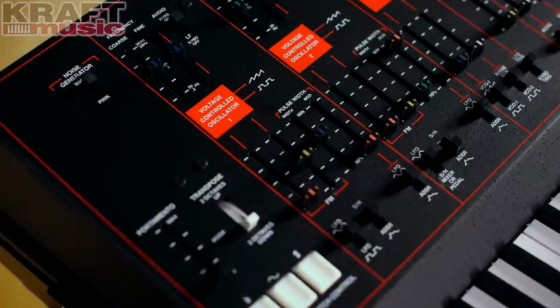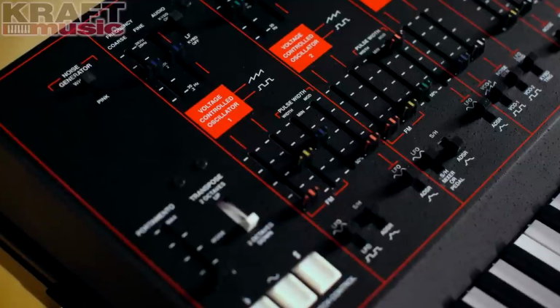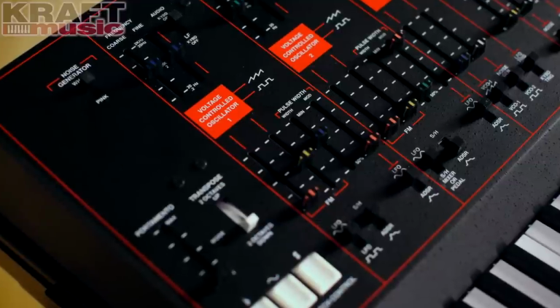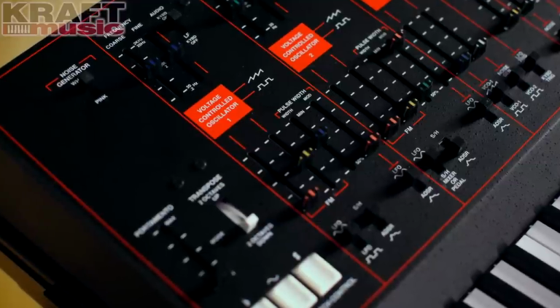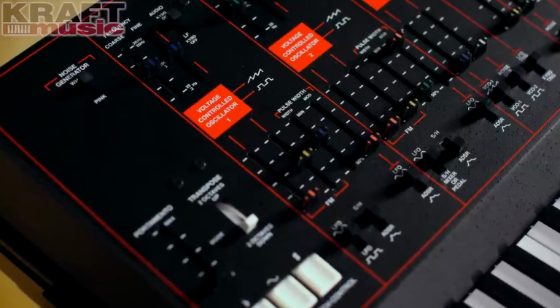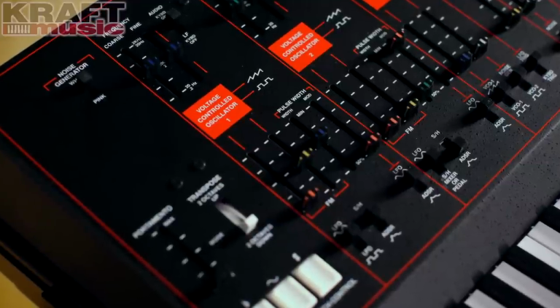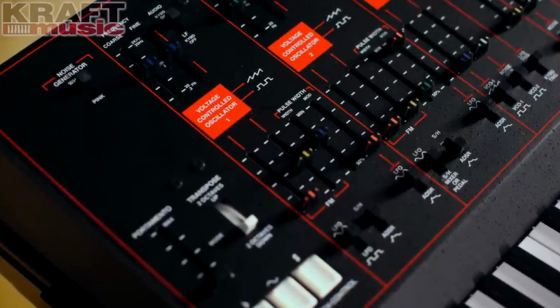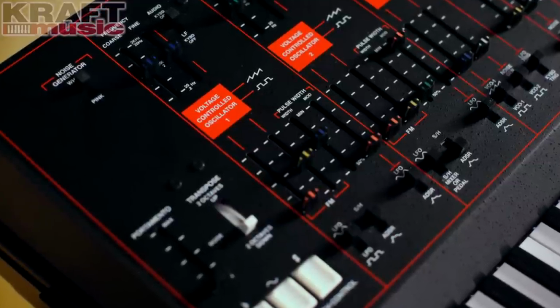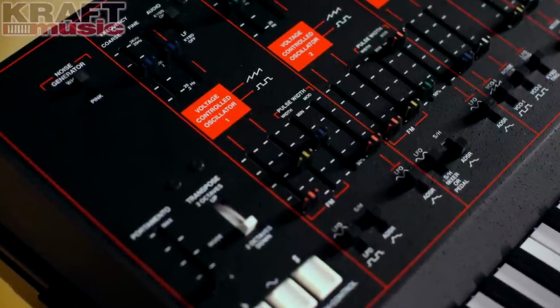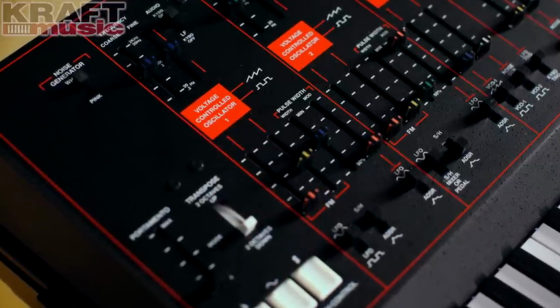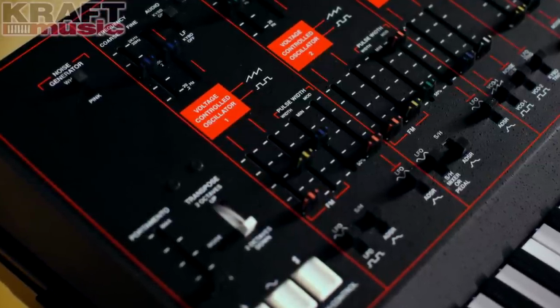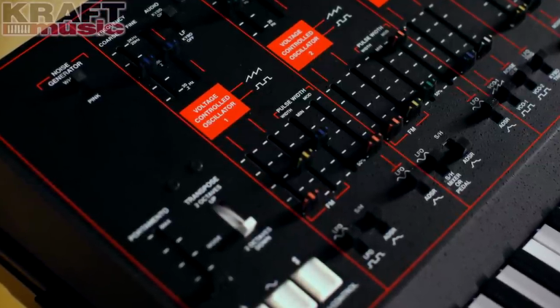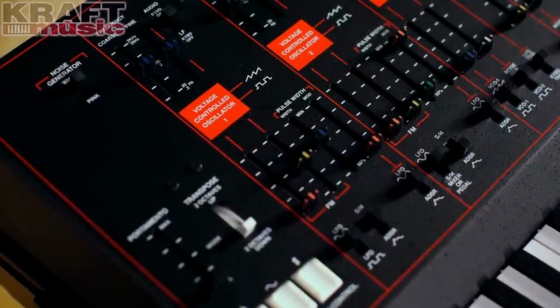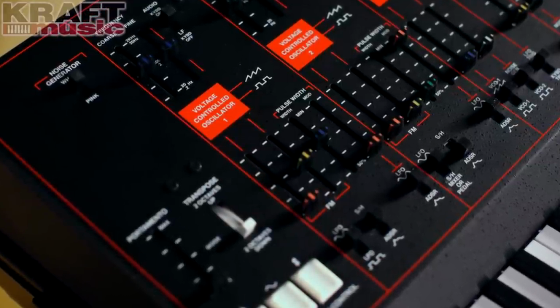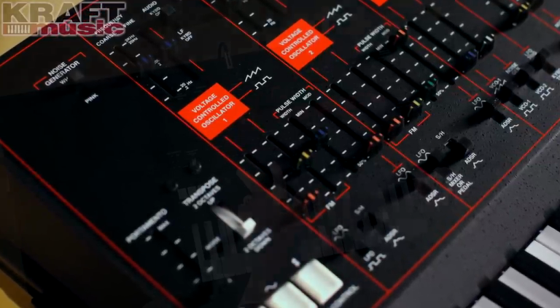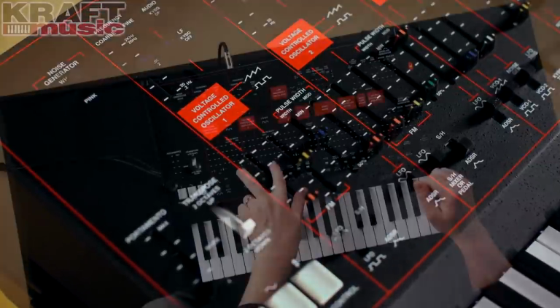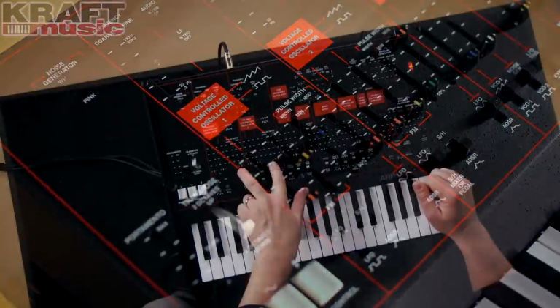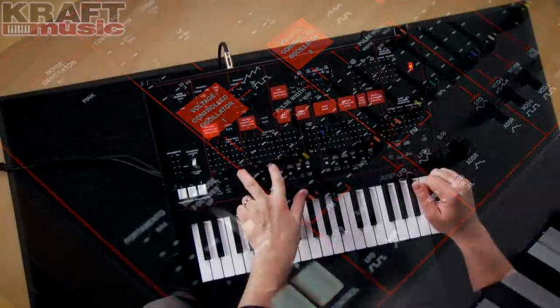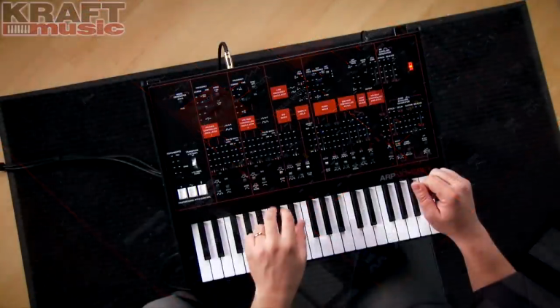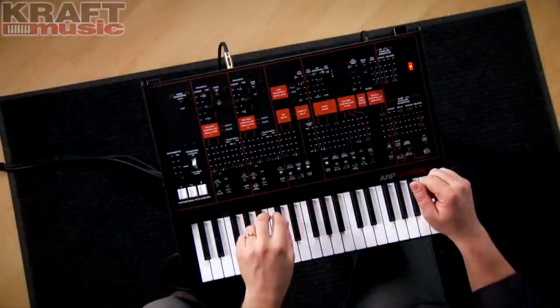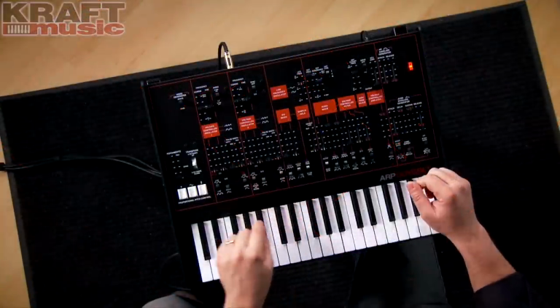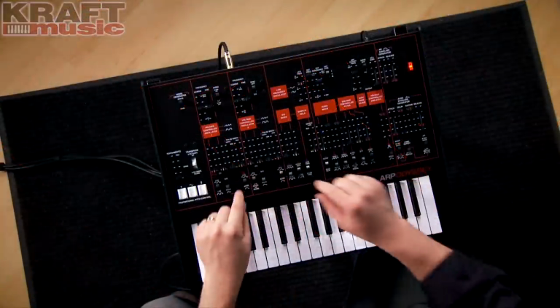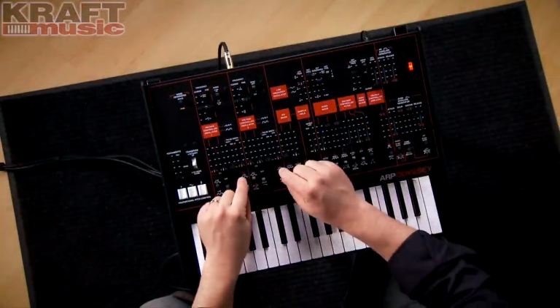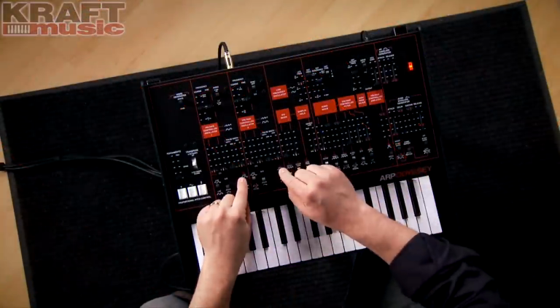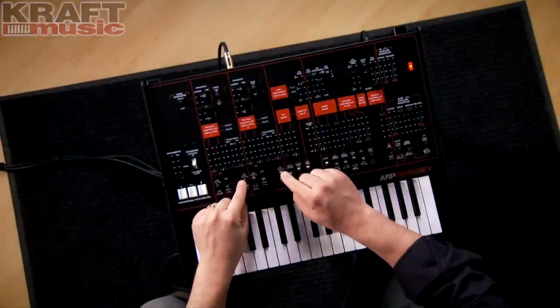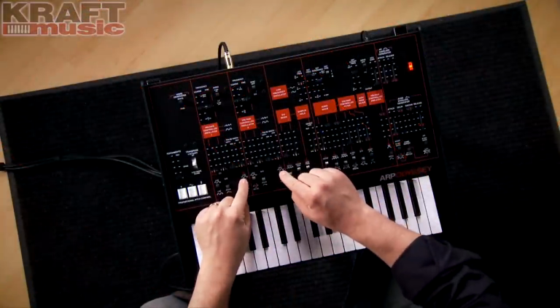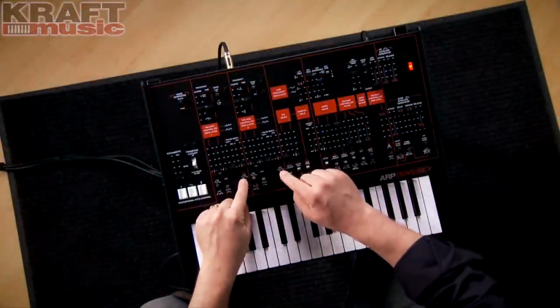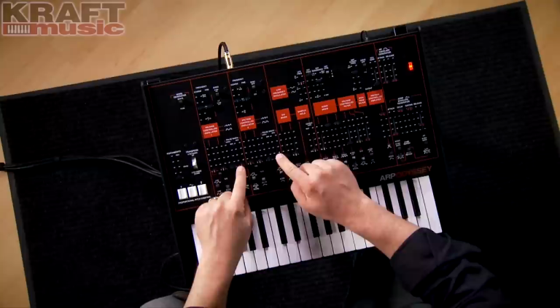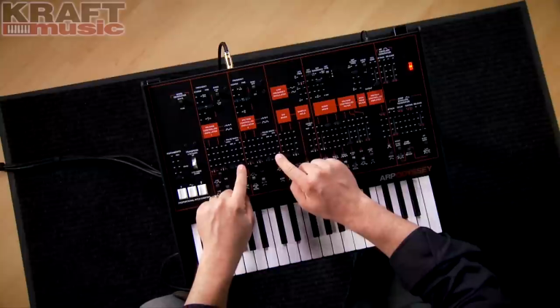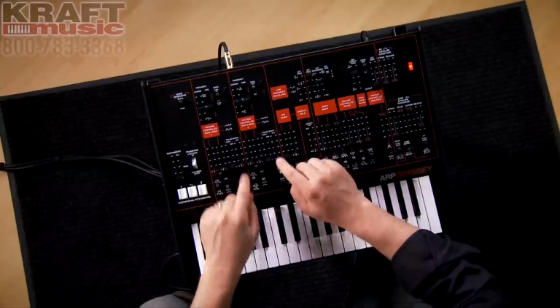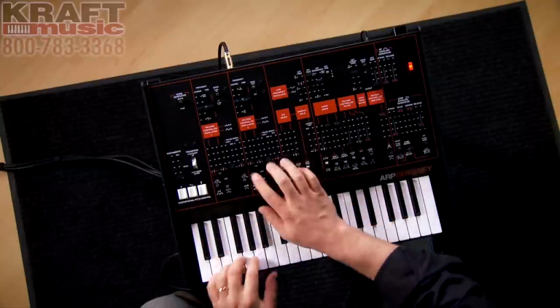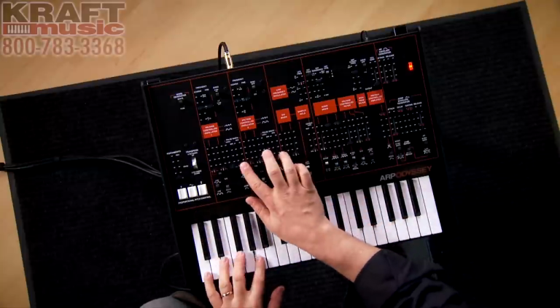When set to square wave, you can use some great pulse width modulation on each oscillator. I'm going to set it to LFO and crank it up.